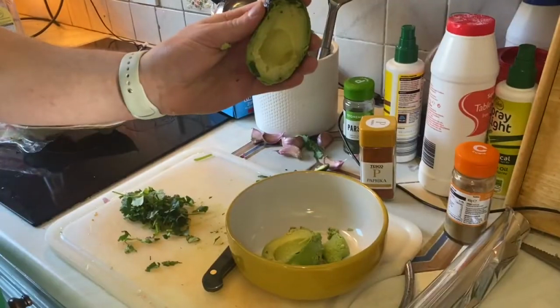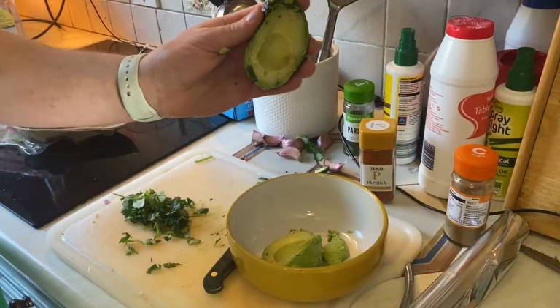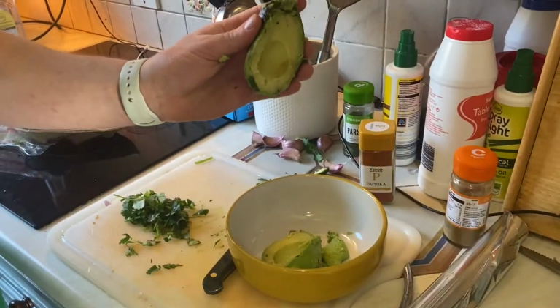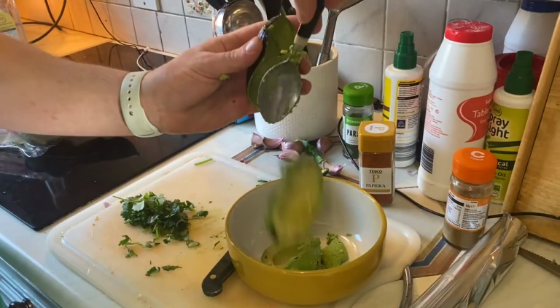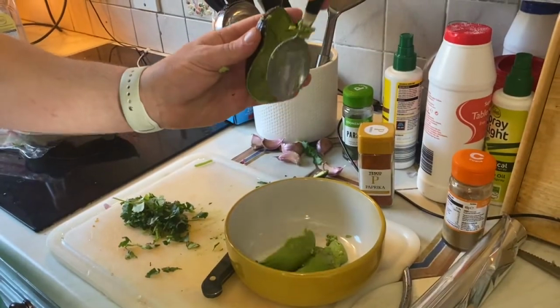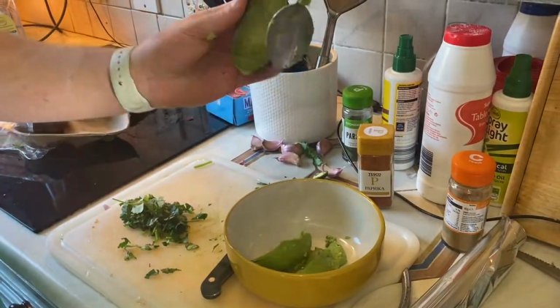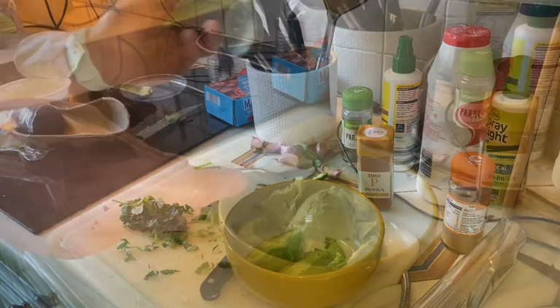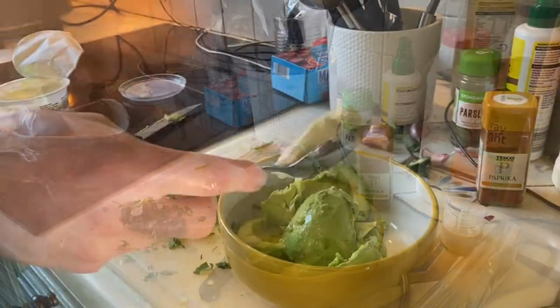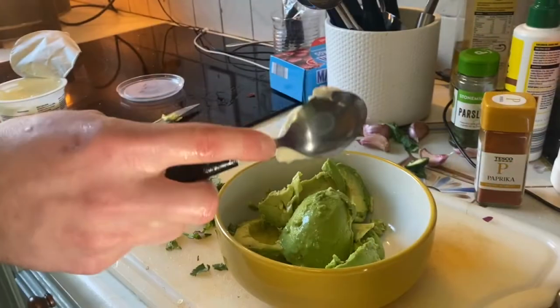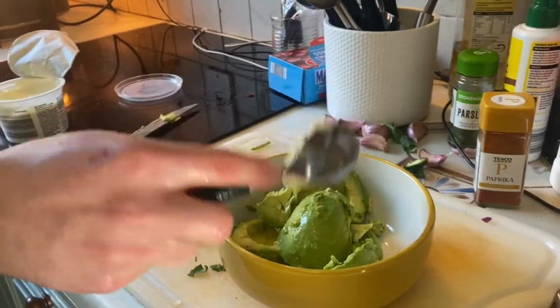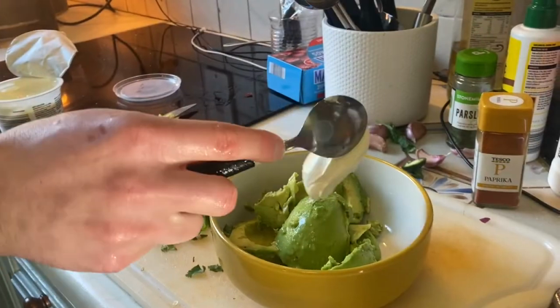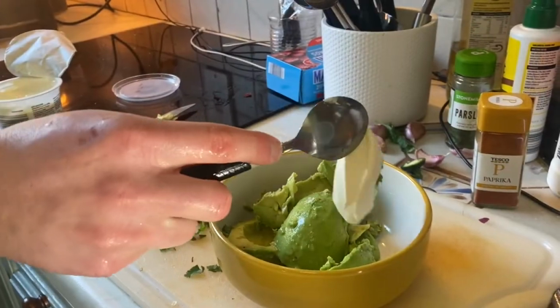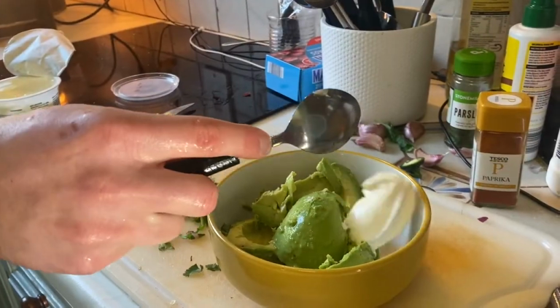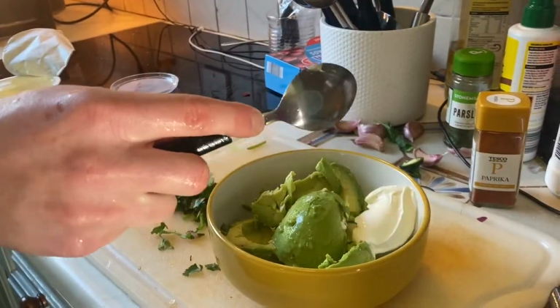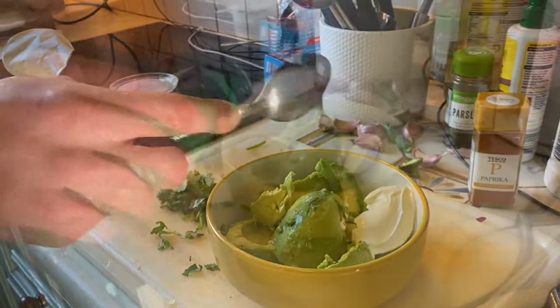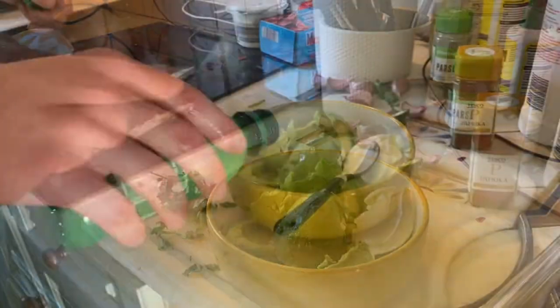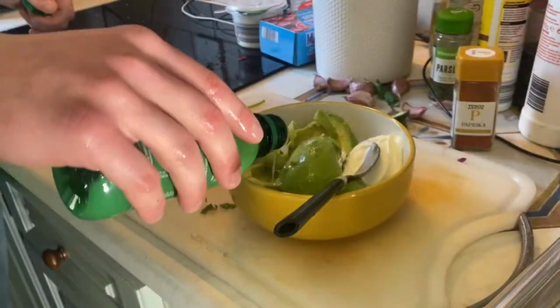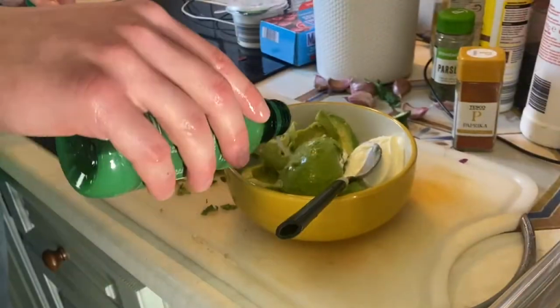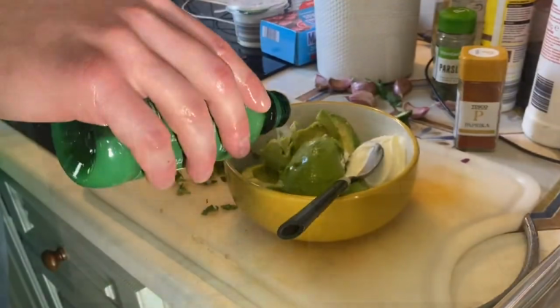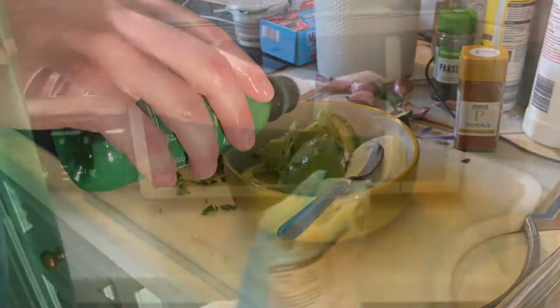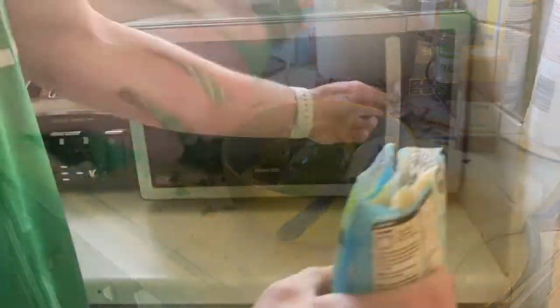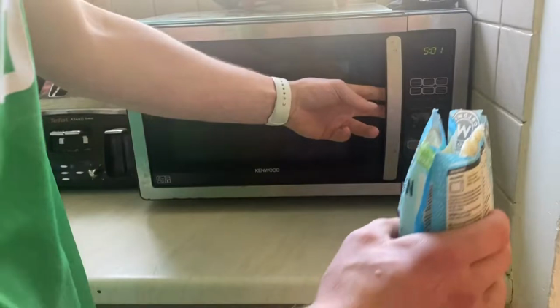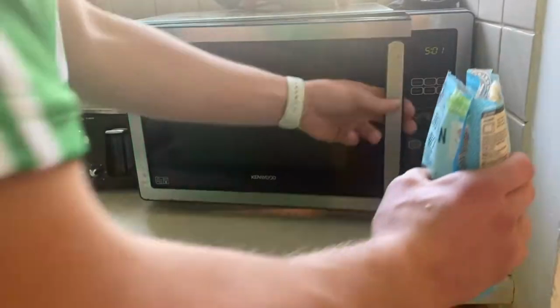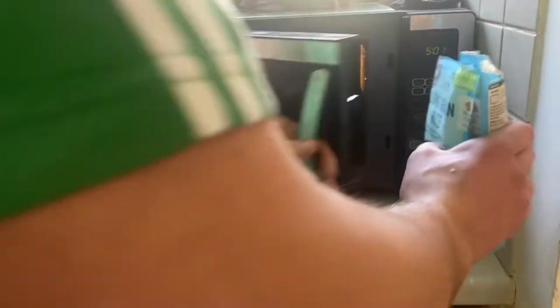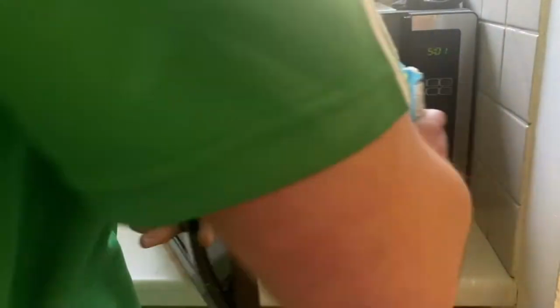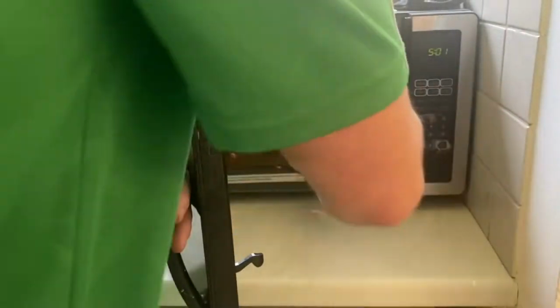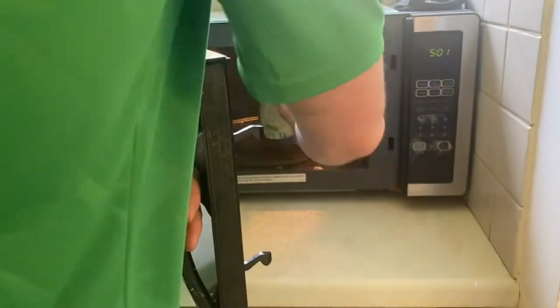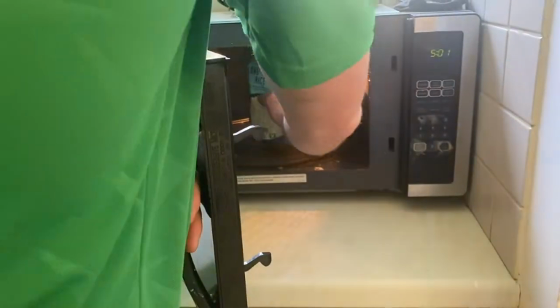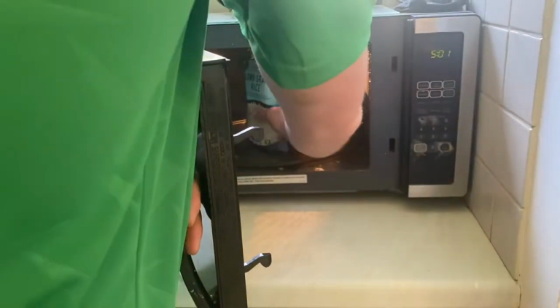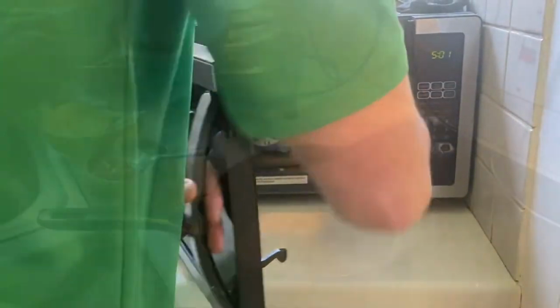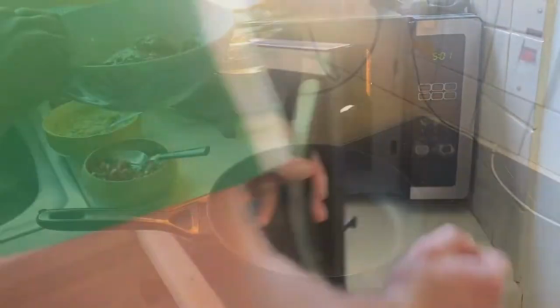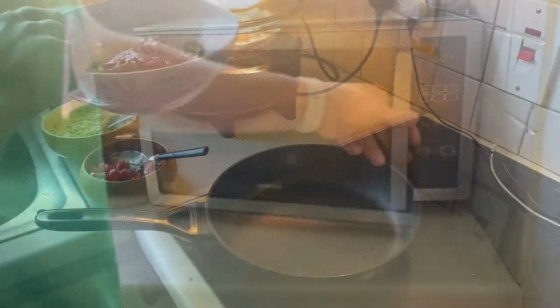For your guacamole, add avocado, sour cream and lime juice, and mash. Get your rice in the microwave.